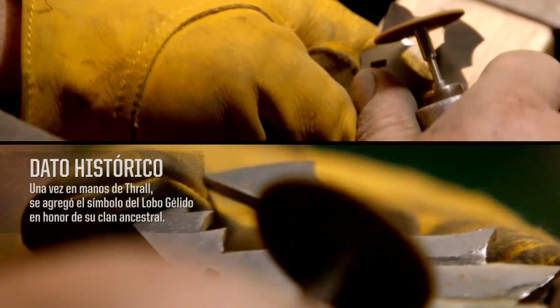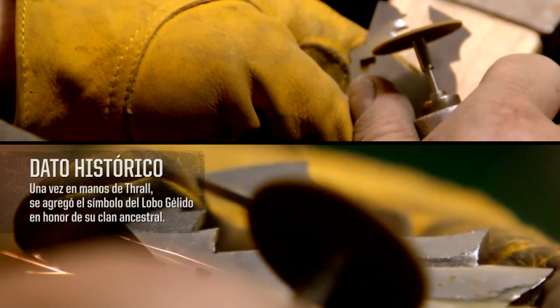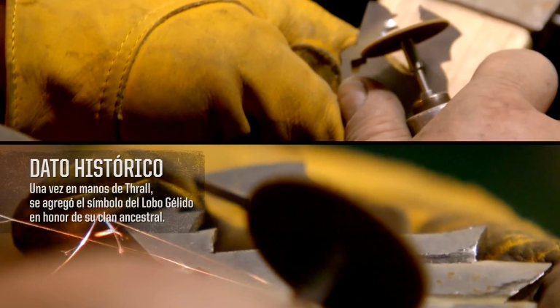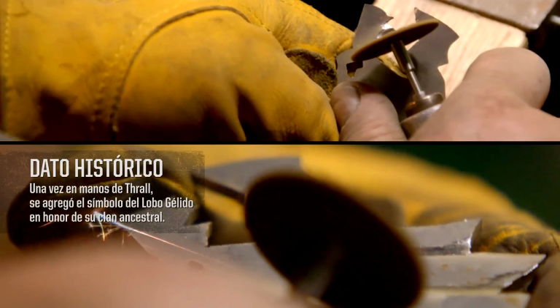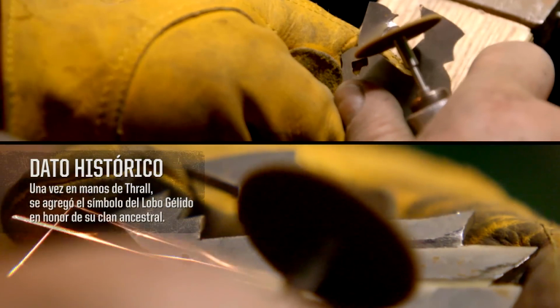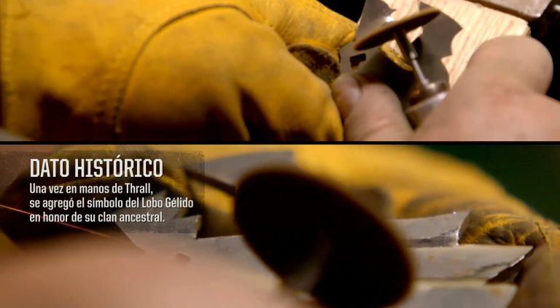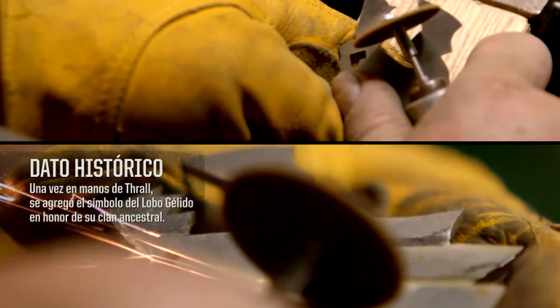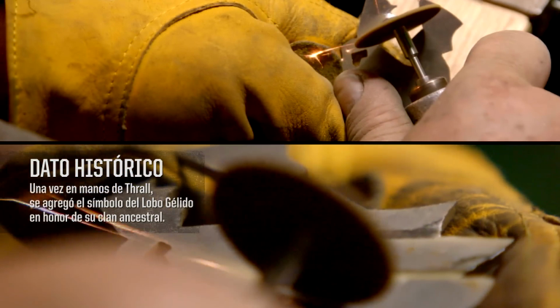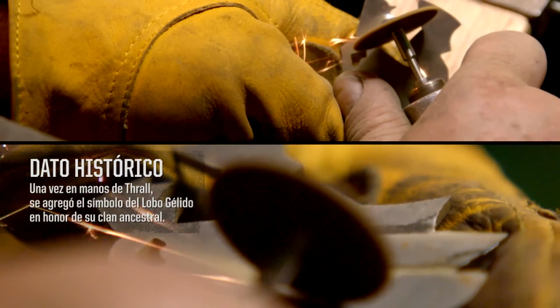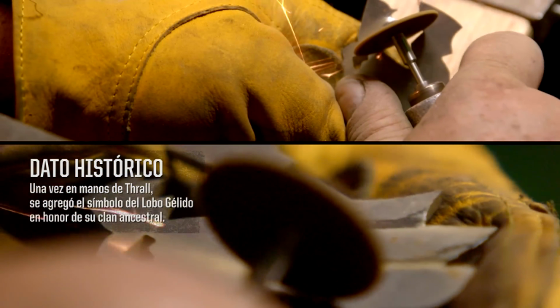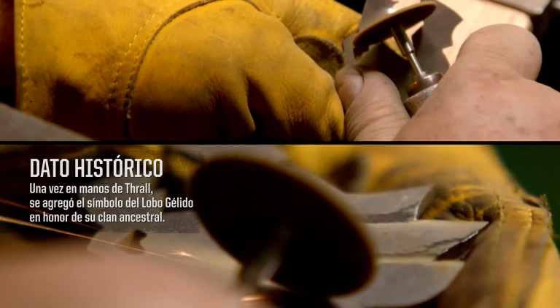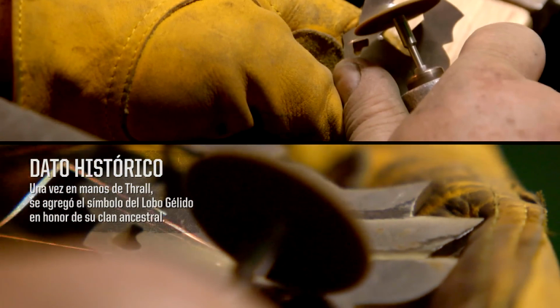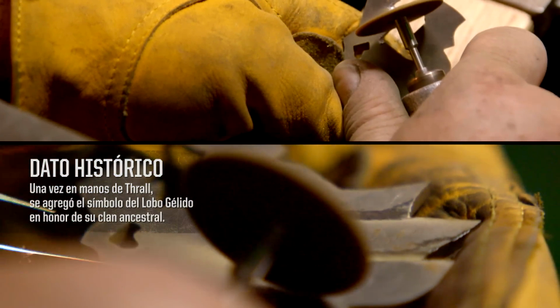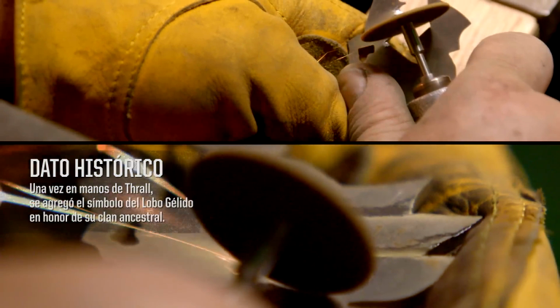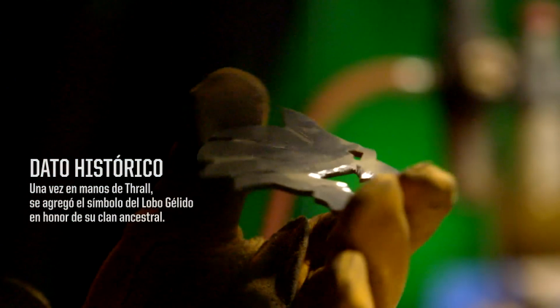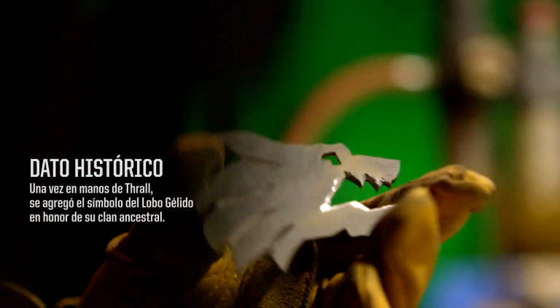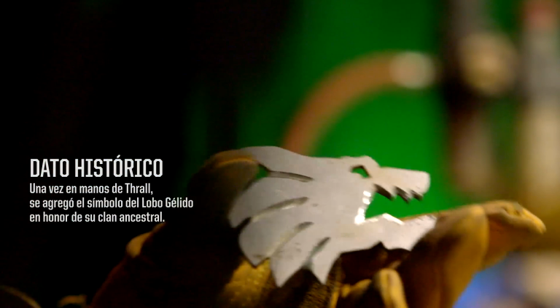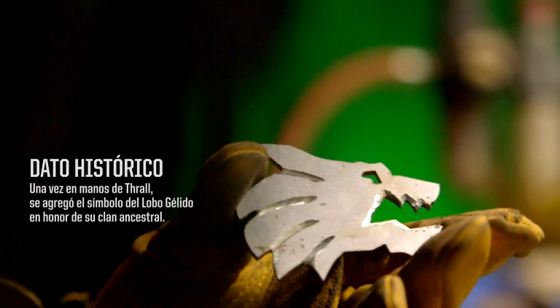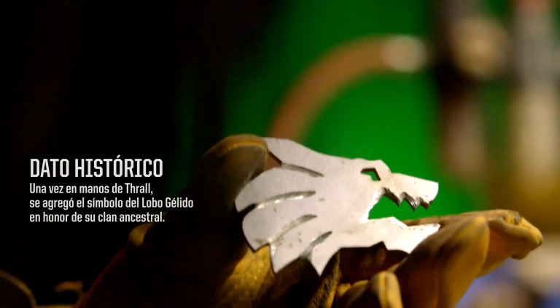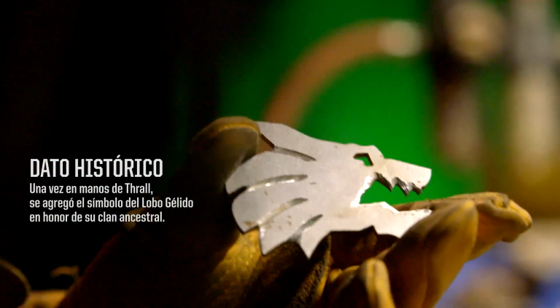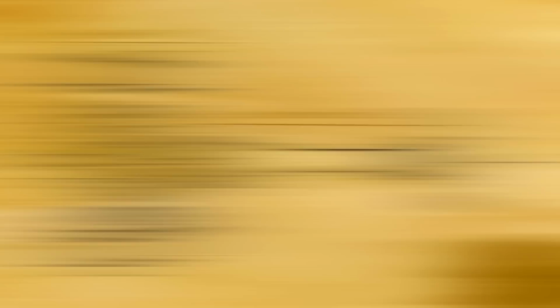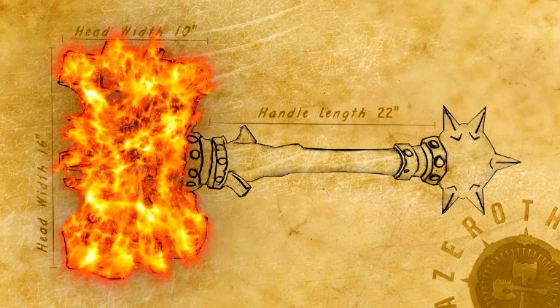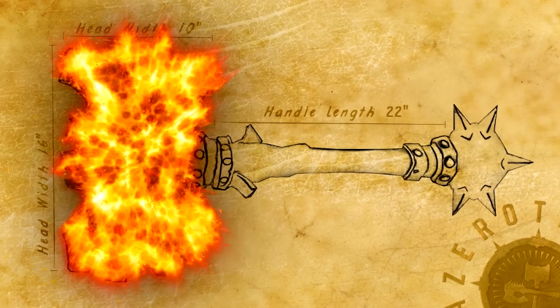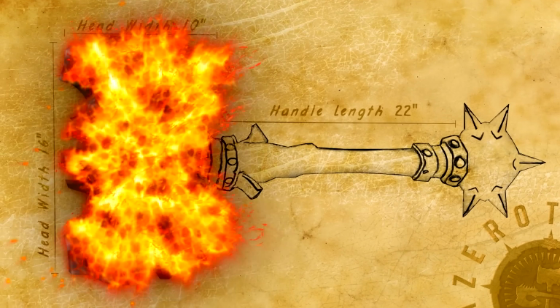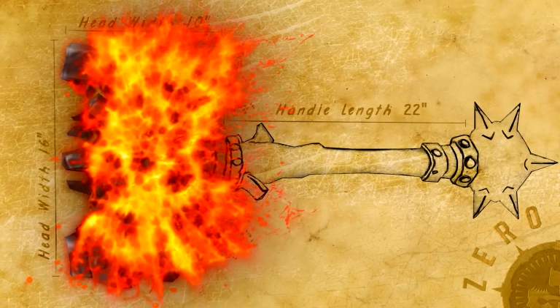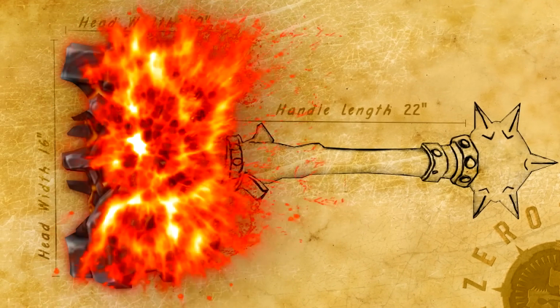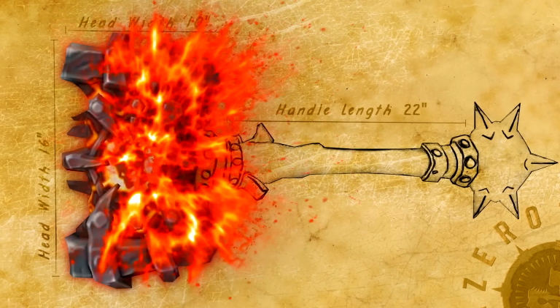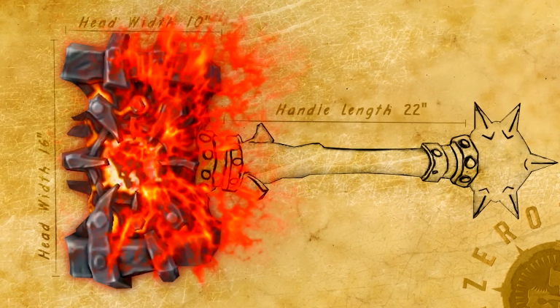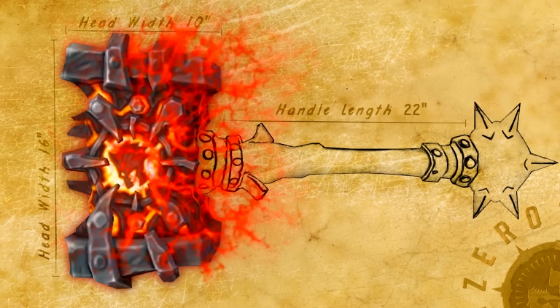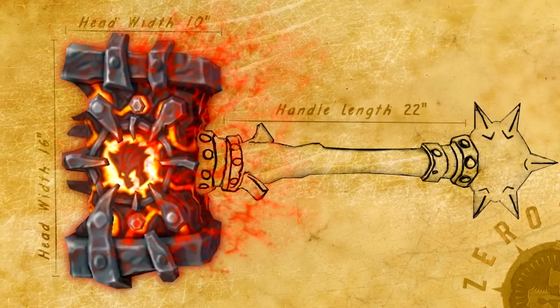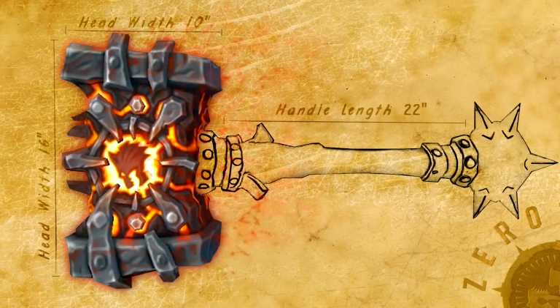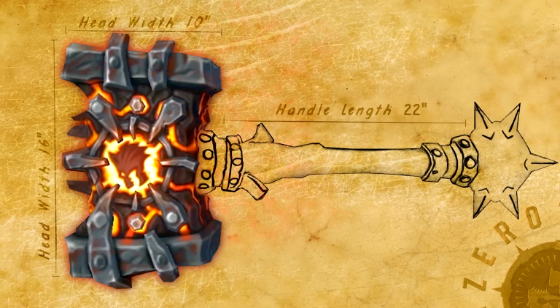We've drawn the frost wolf on a sheet of steel, so I'm going to use a tool called a jeweler's saw. I'll carve in the details of the mane and the teeth on the Fordham disc grinder. That completes all the elements for the hammerhead.